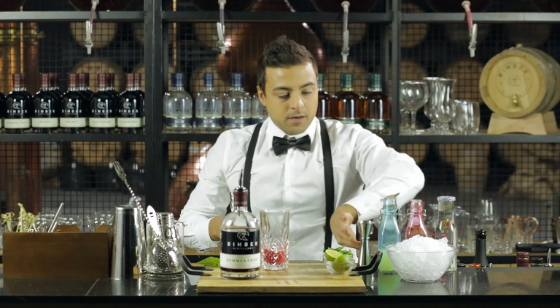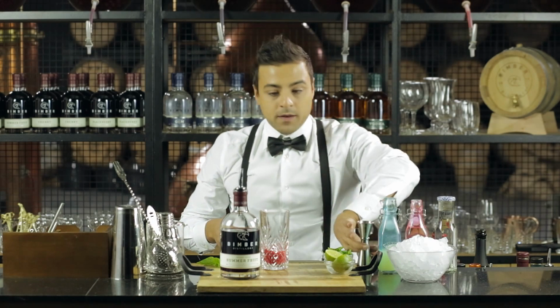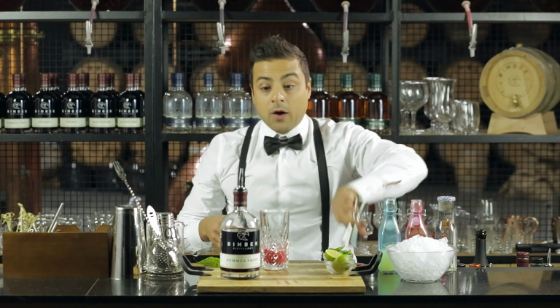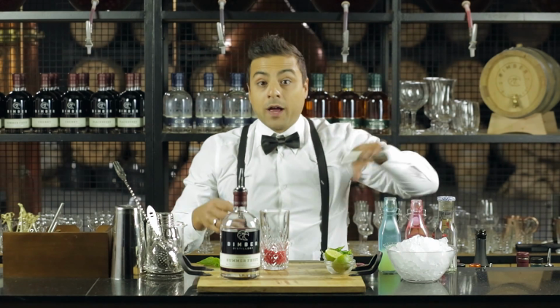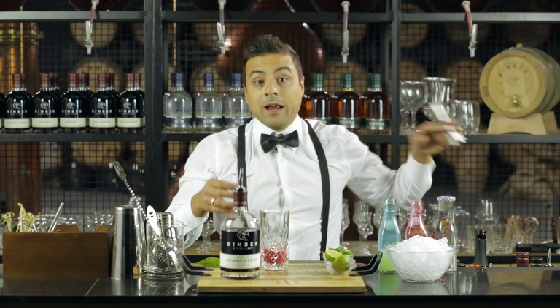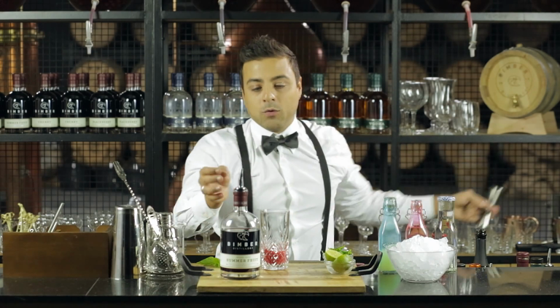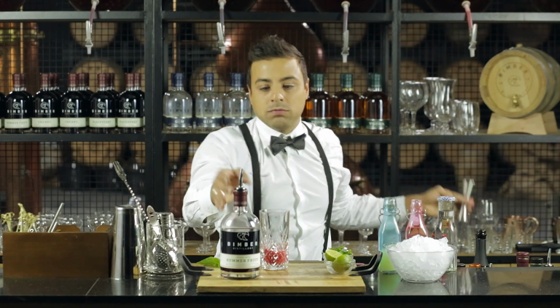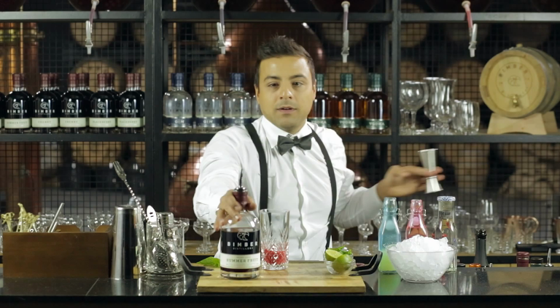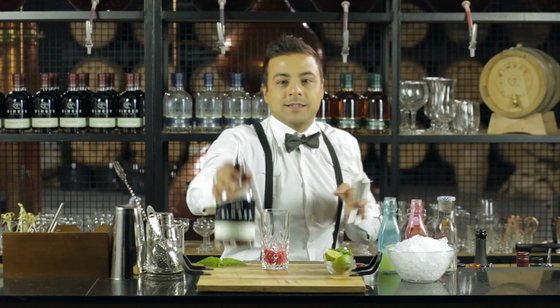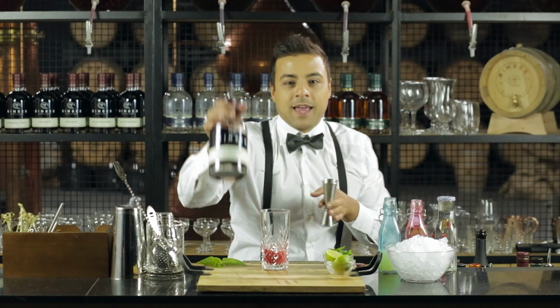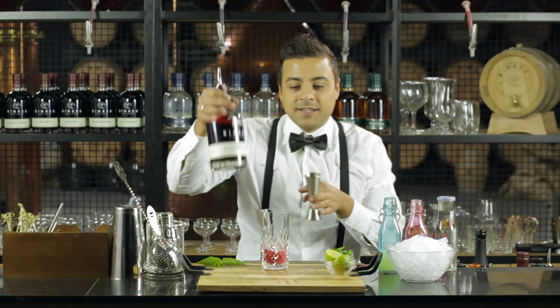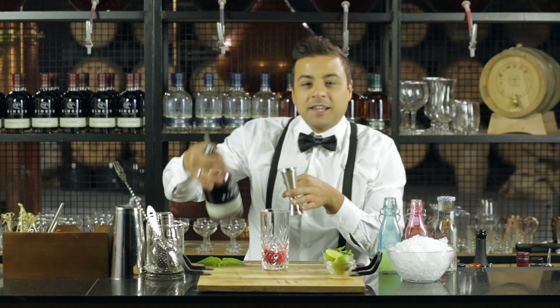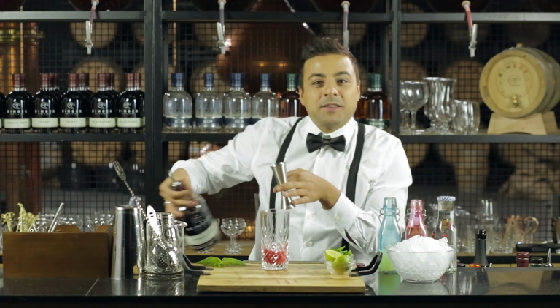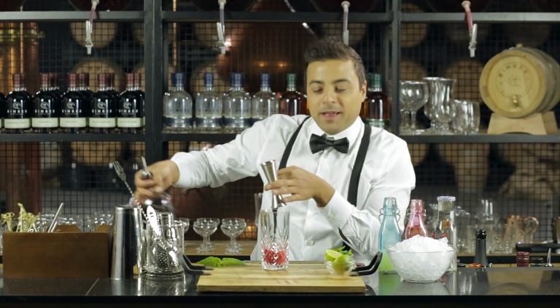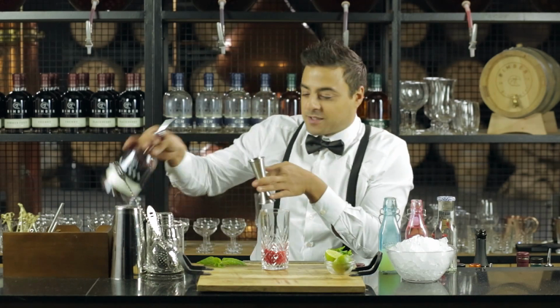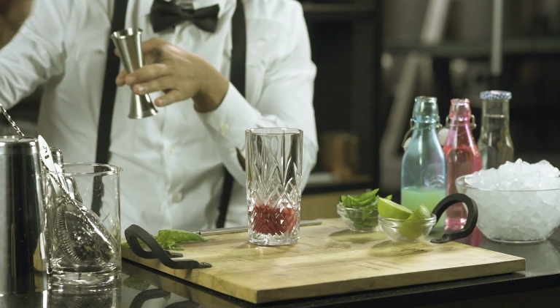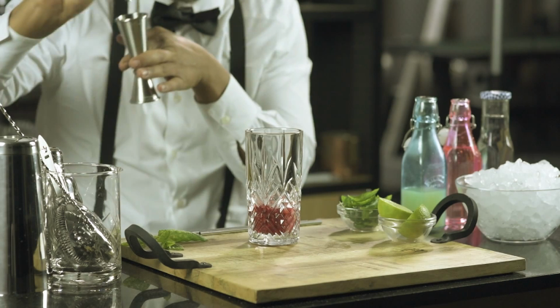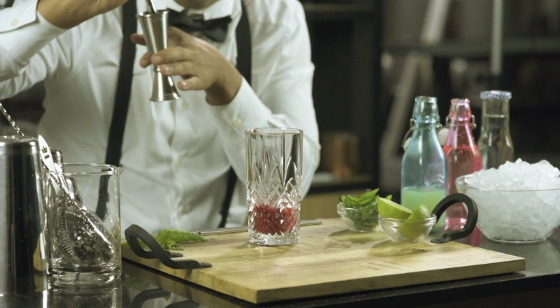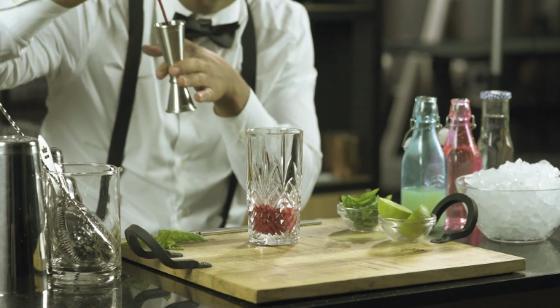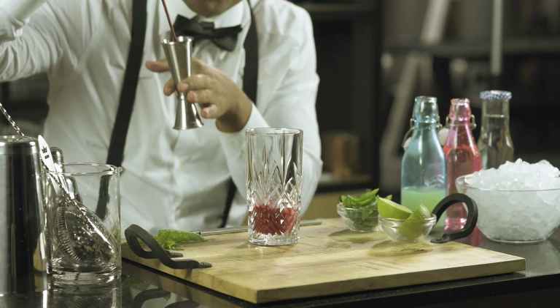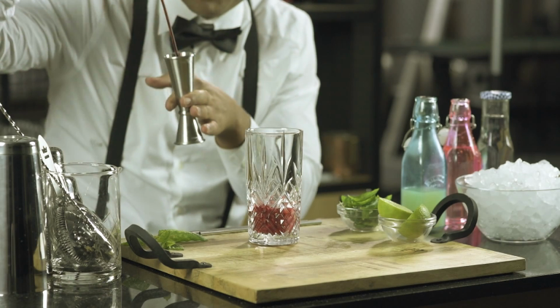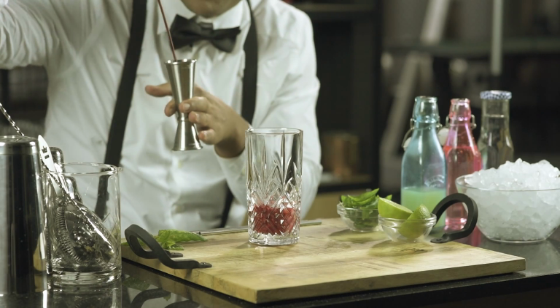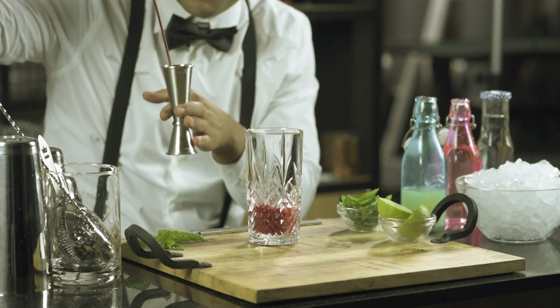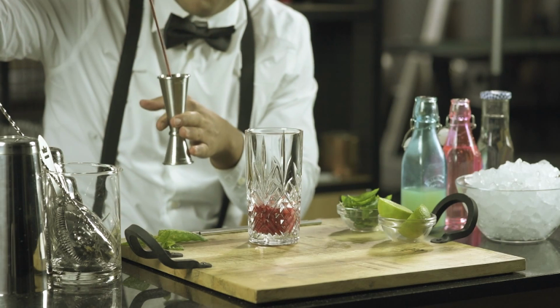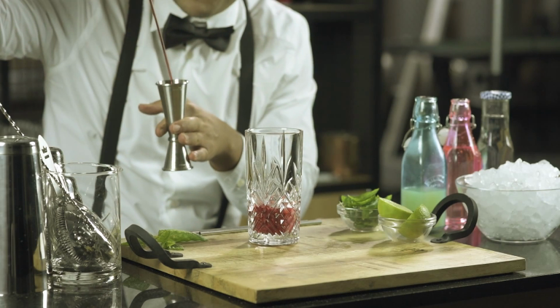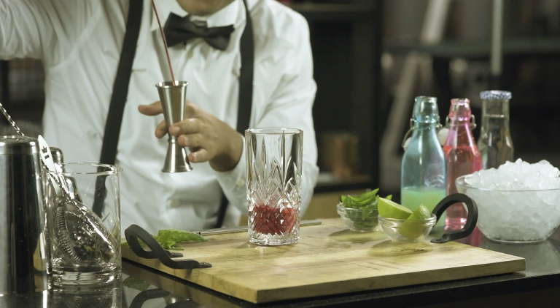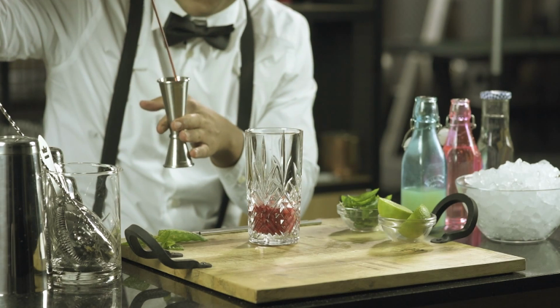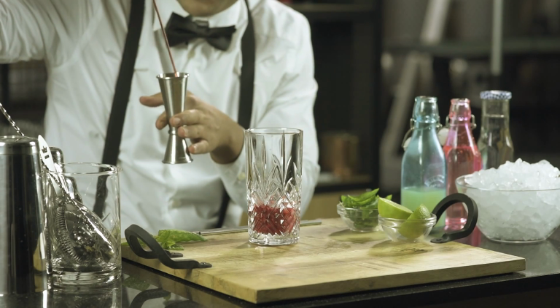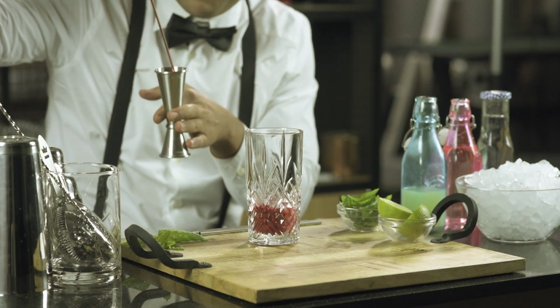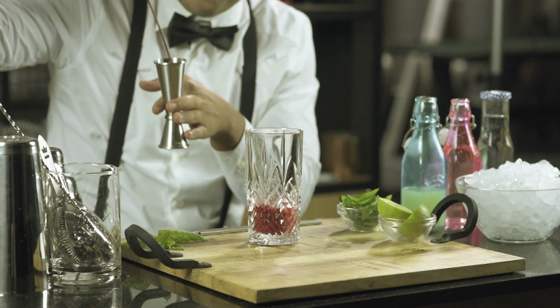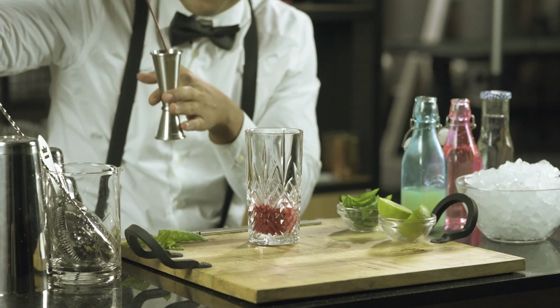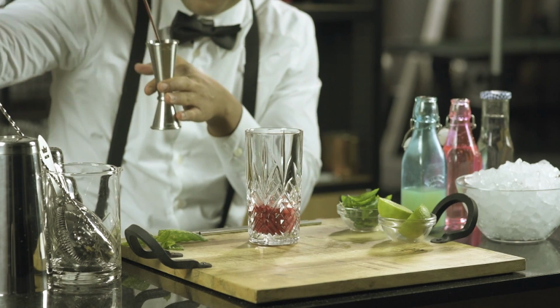Now the ice. Let's take 60 ml of our summer fruit infused vodka.